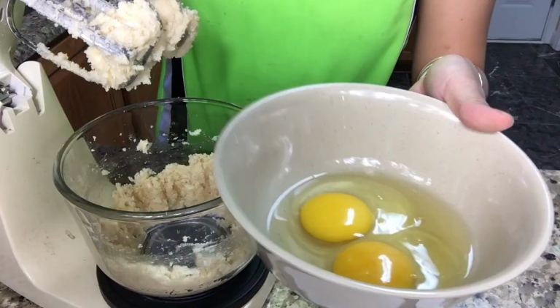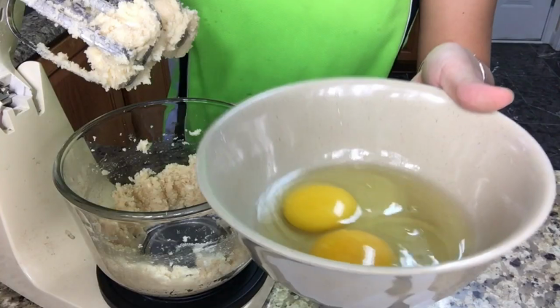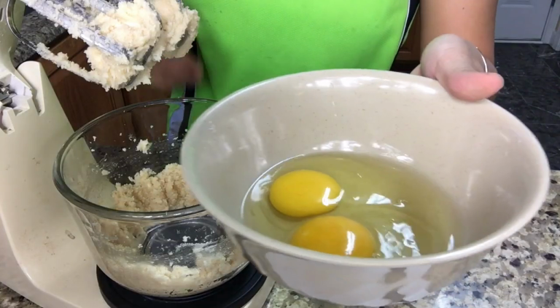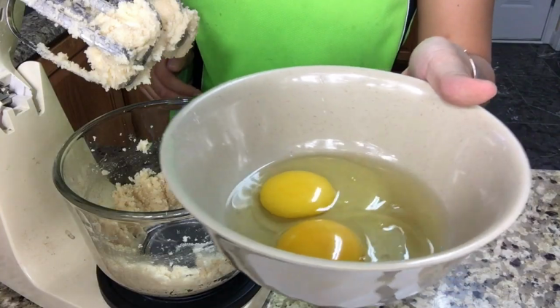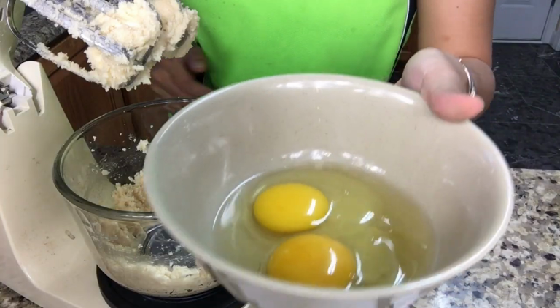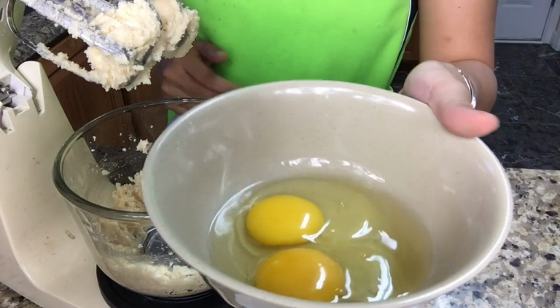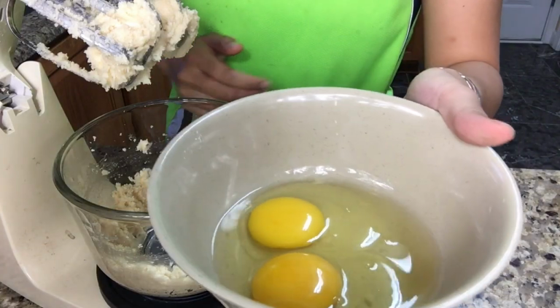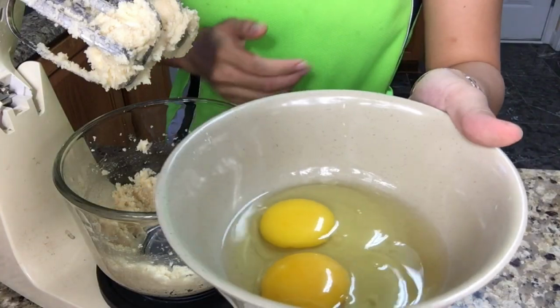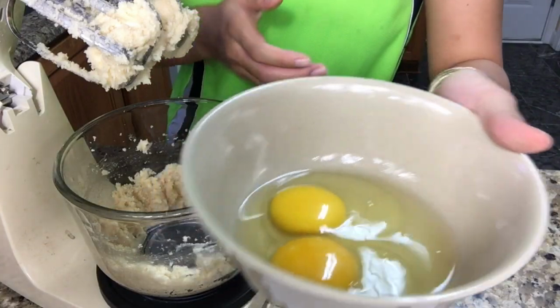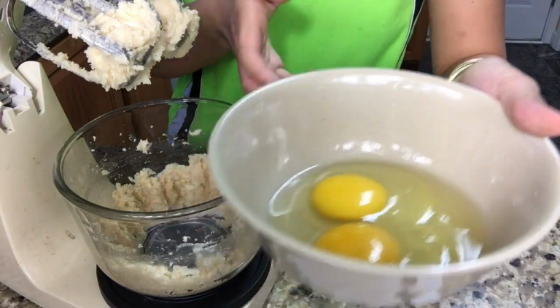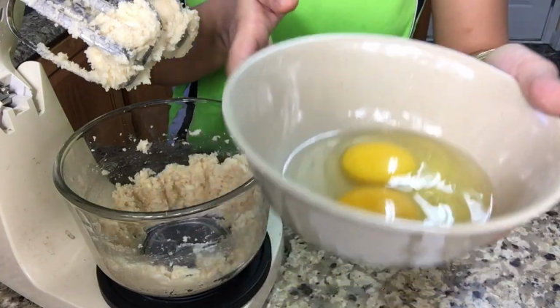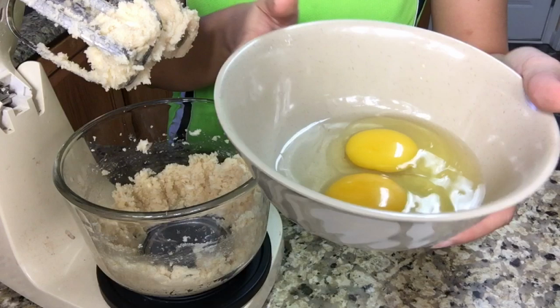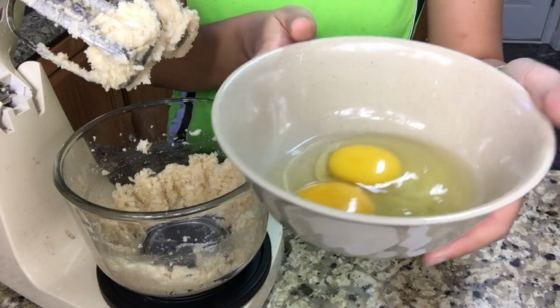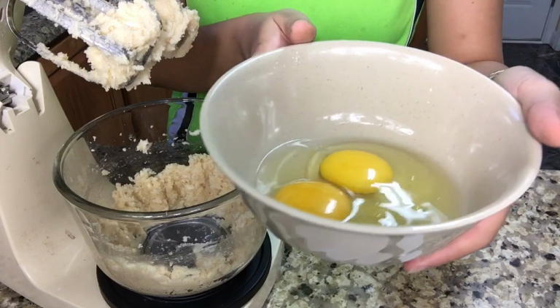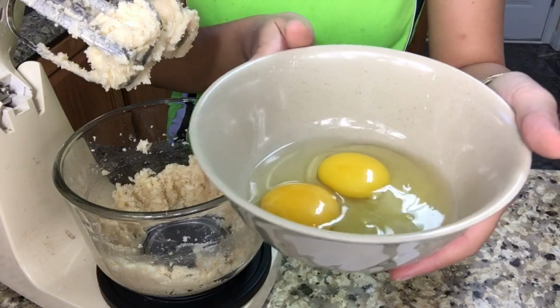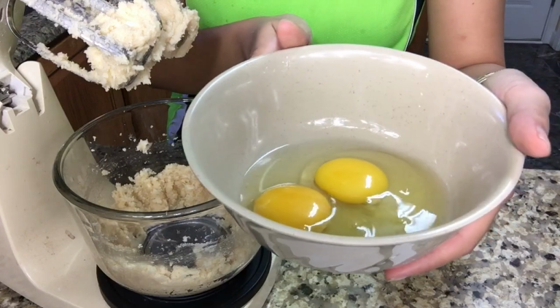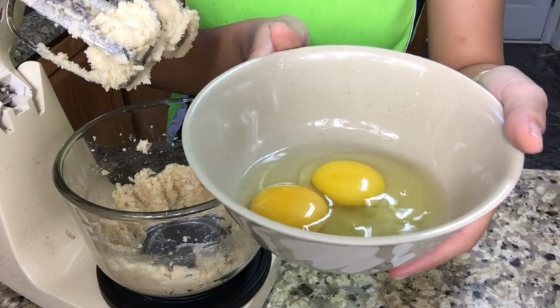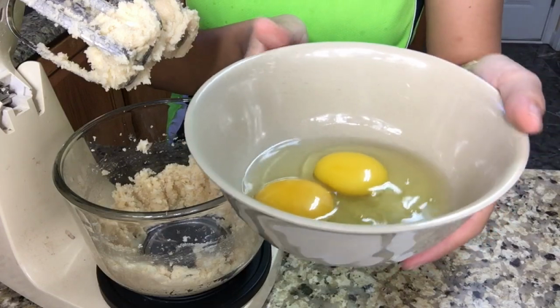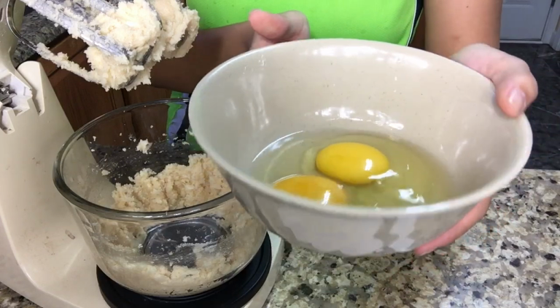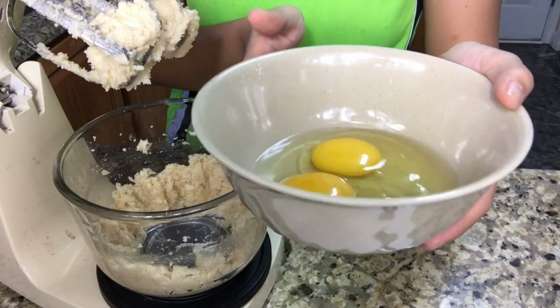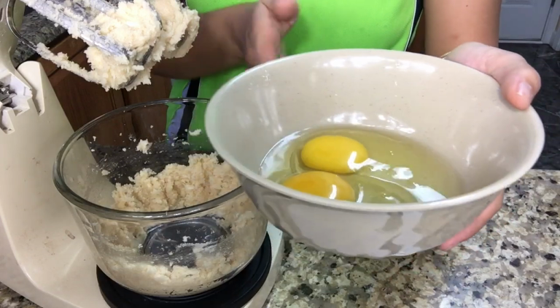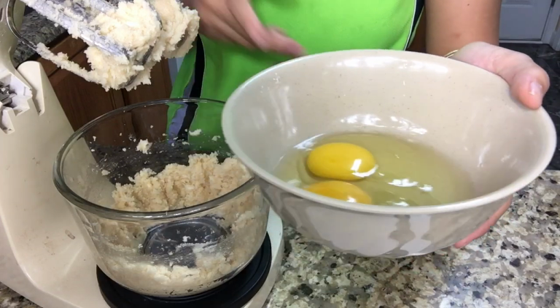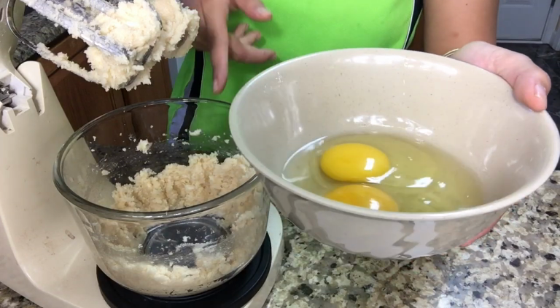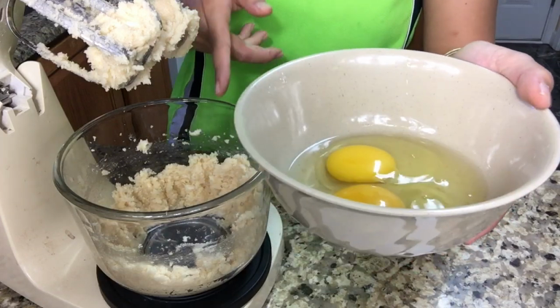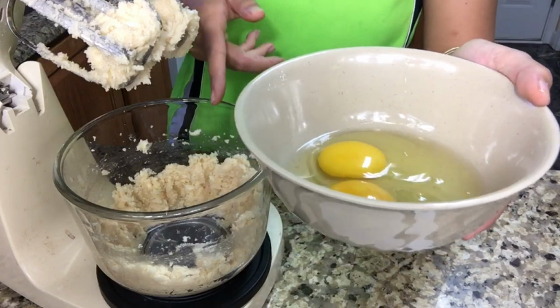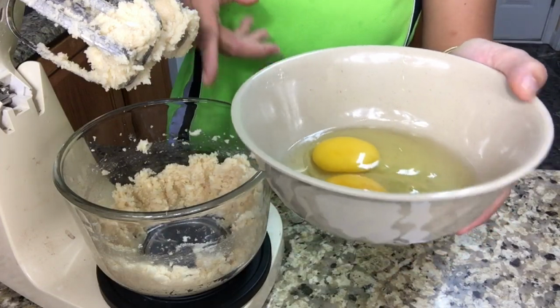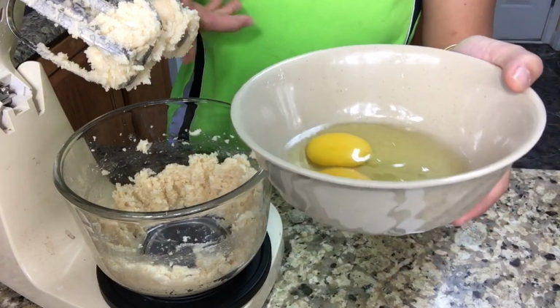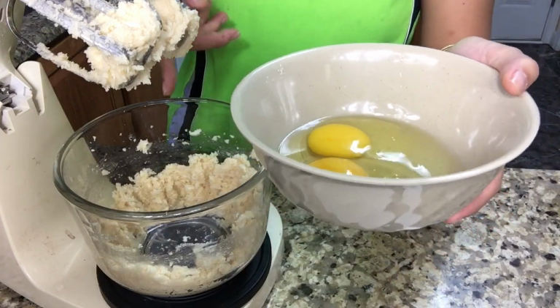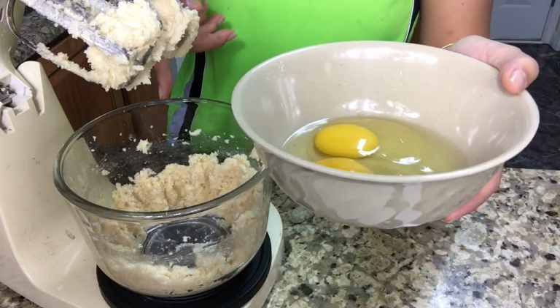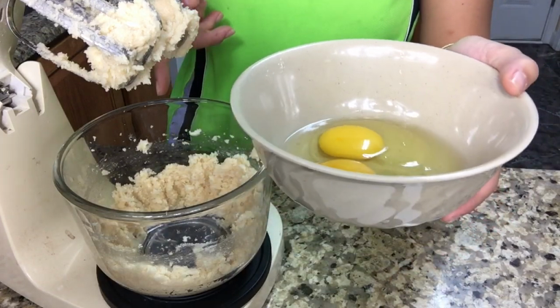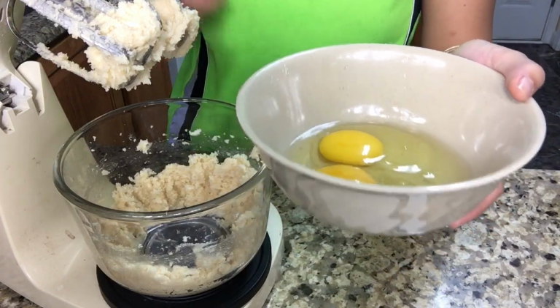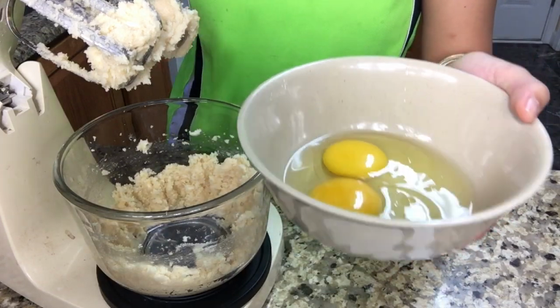Then I'm going to add 2 eggs that have been room temperature, one at a time, to this mixer.